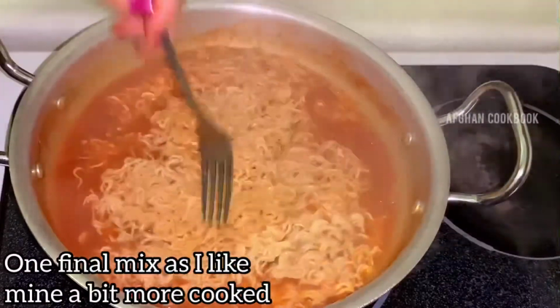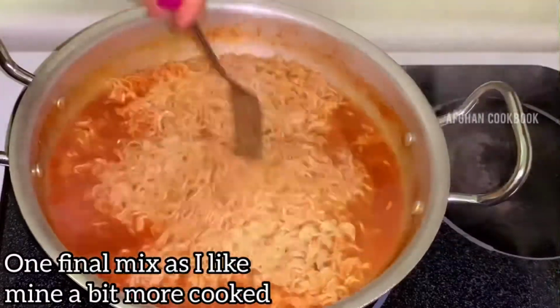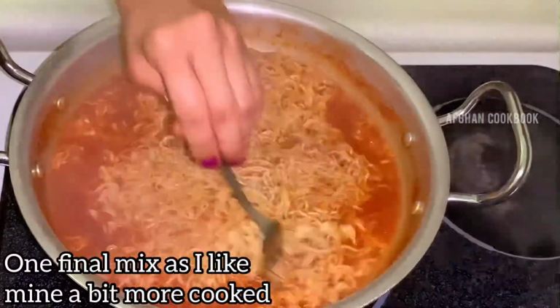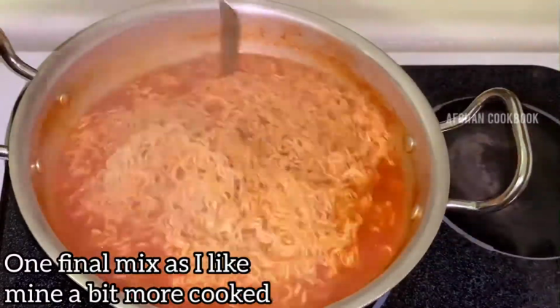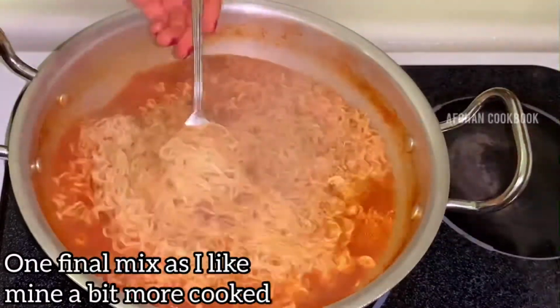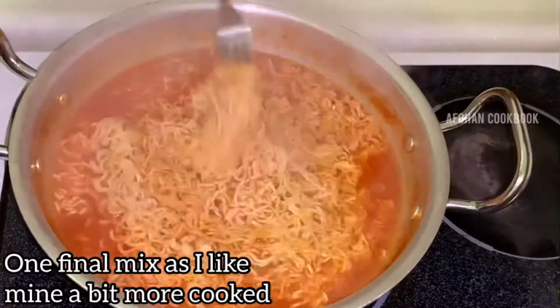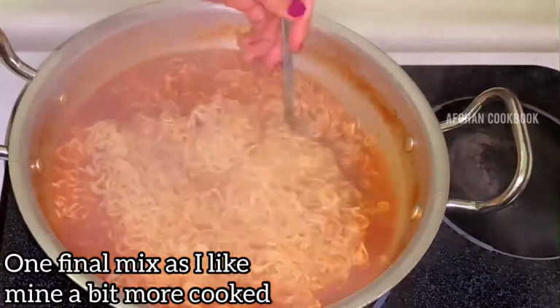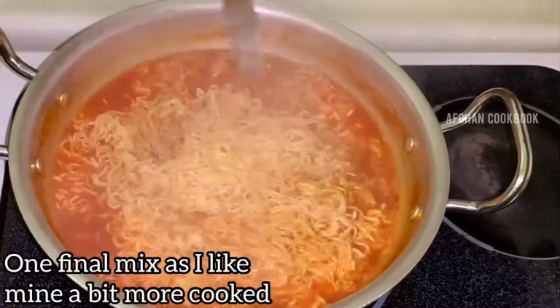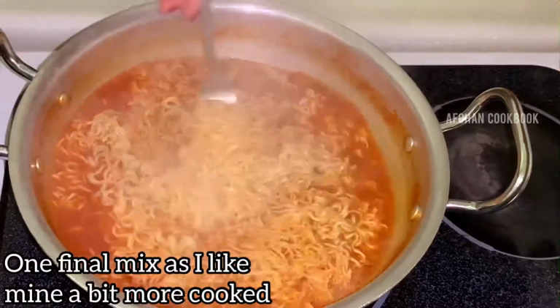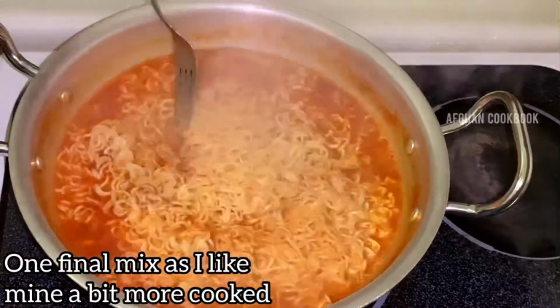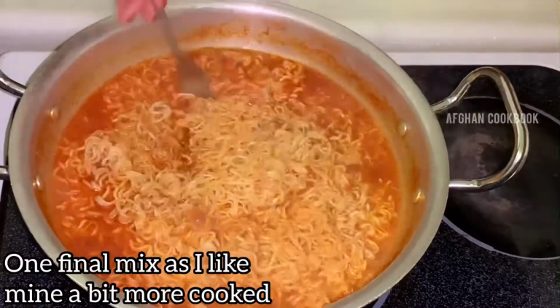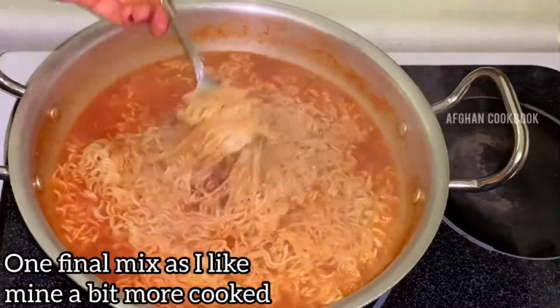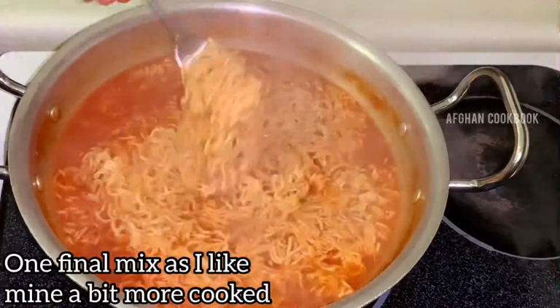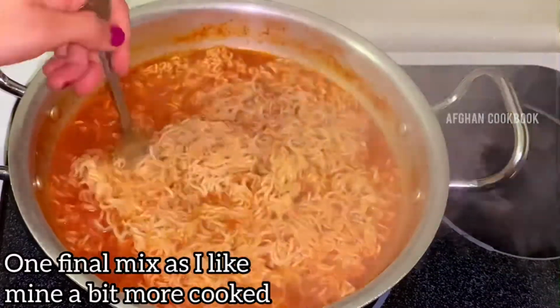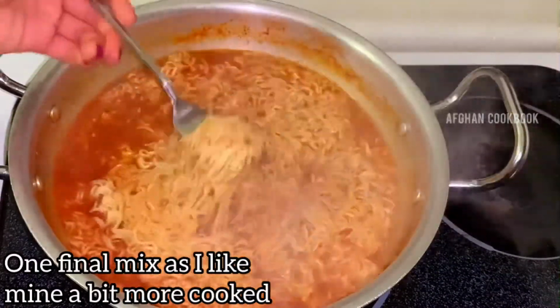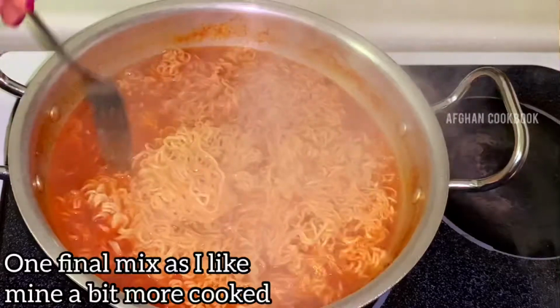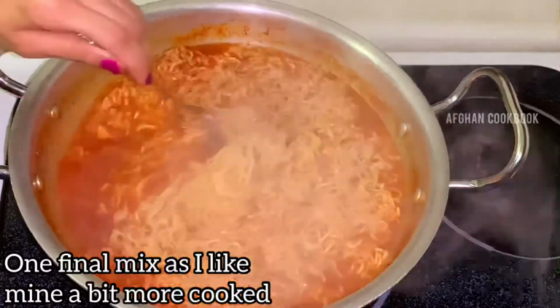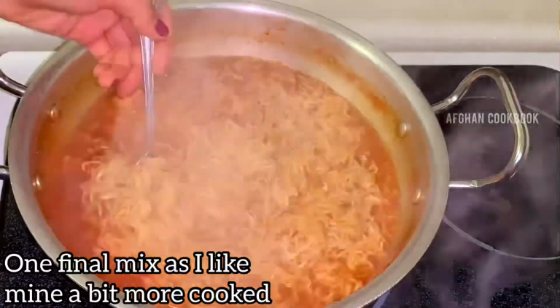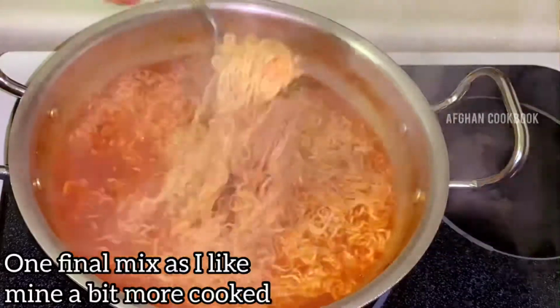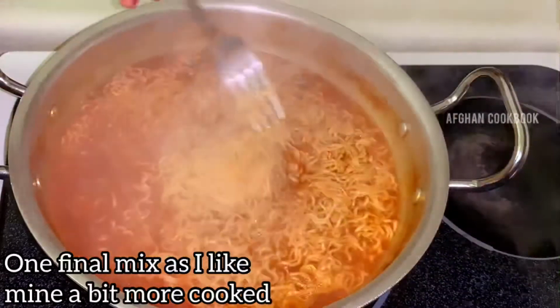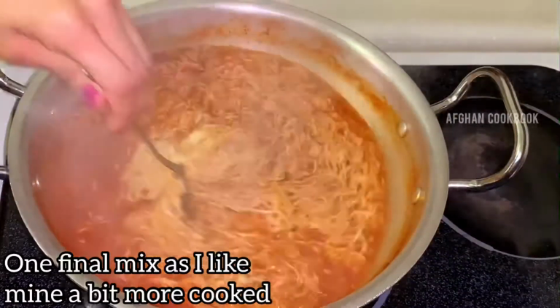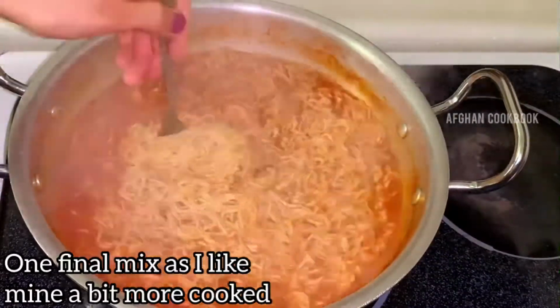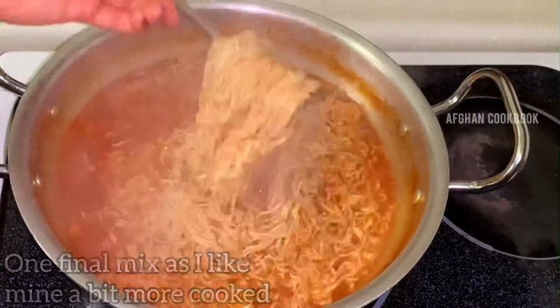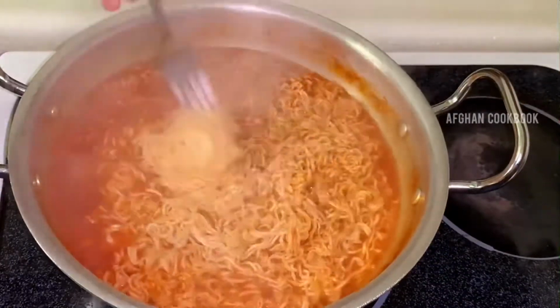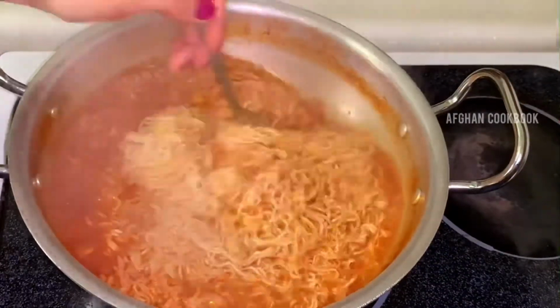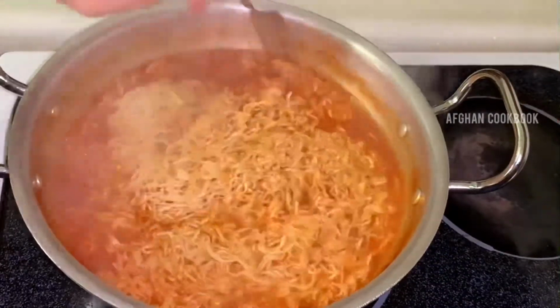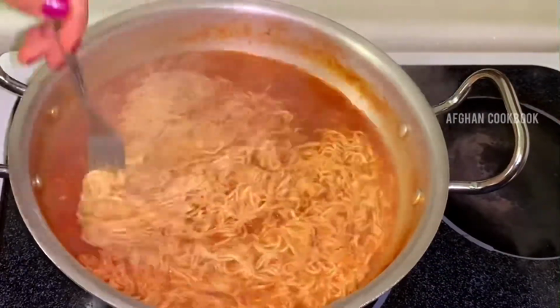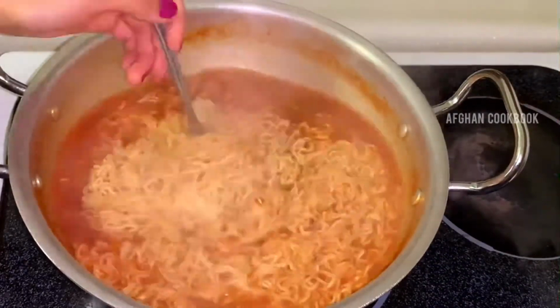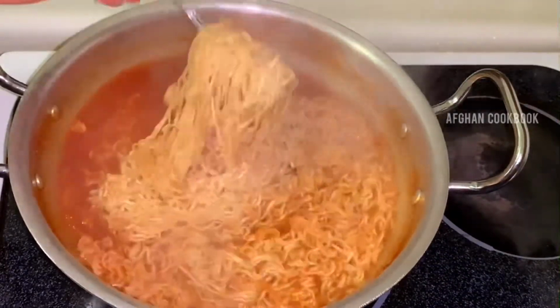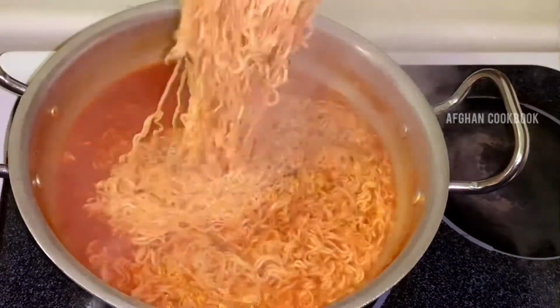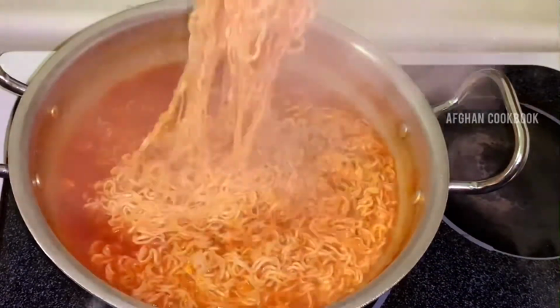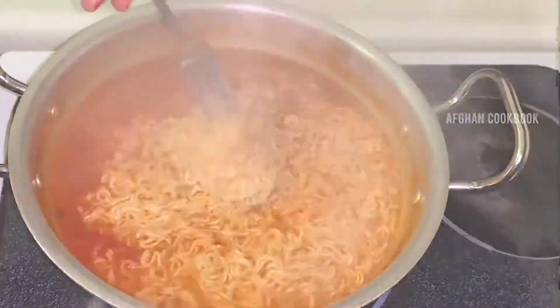I like my noodles to be fully cooked, because who doesn't? So I will be mixing it one last time before we finally serve it.